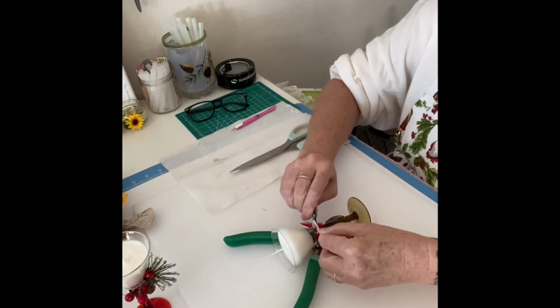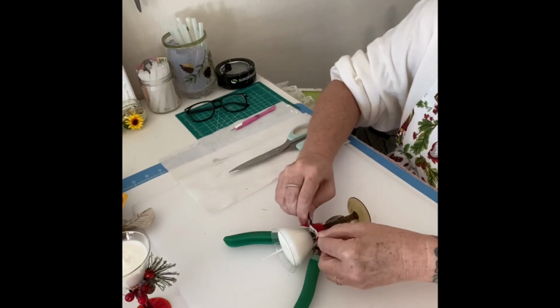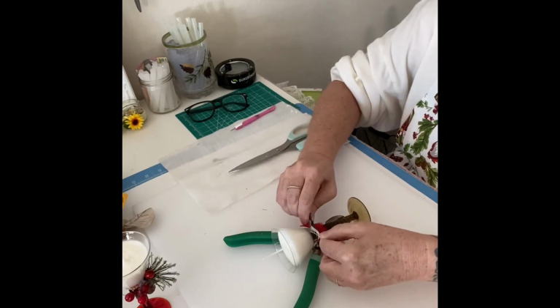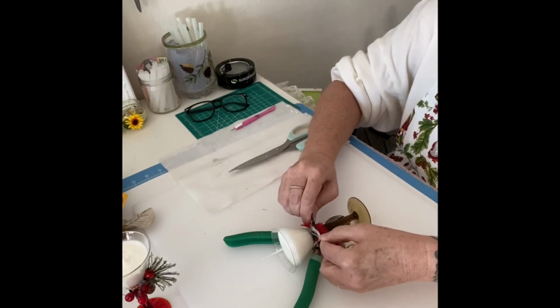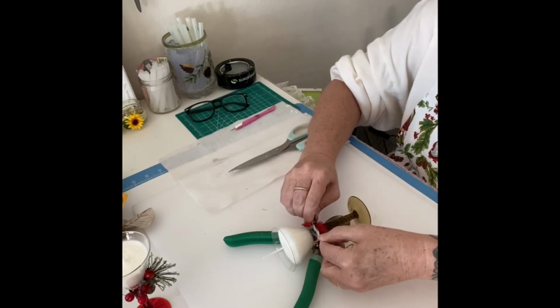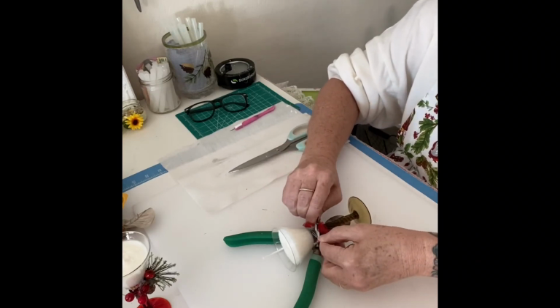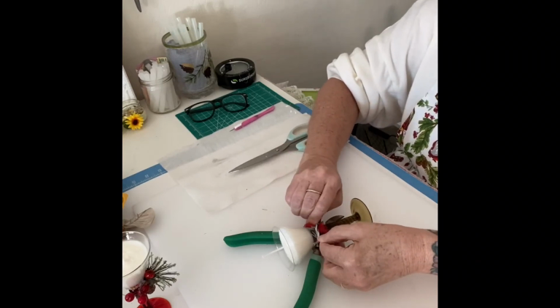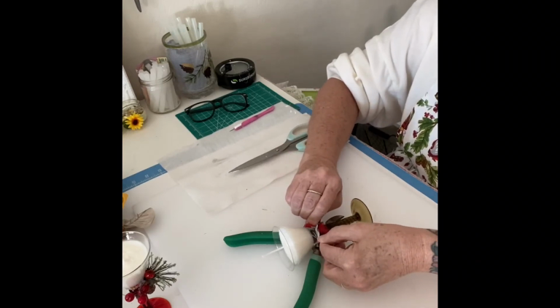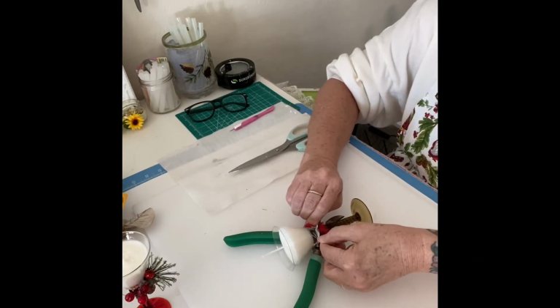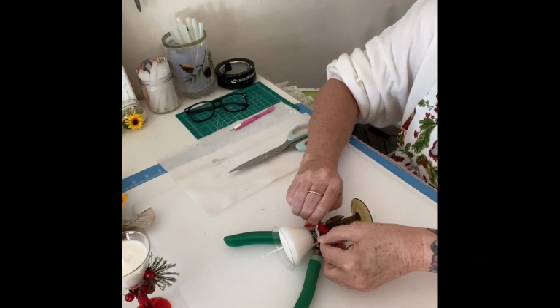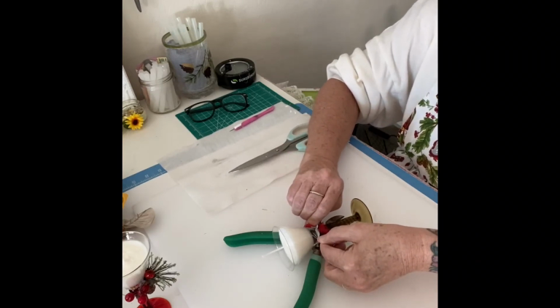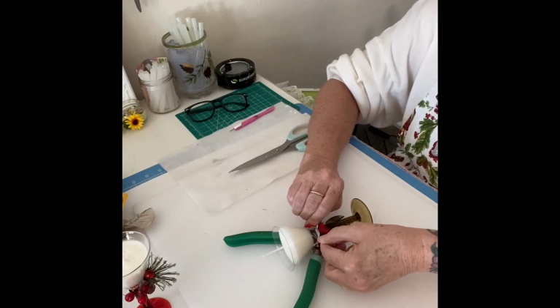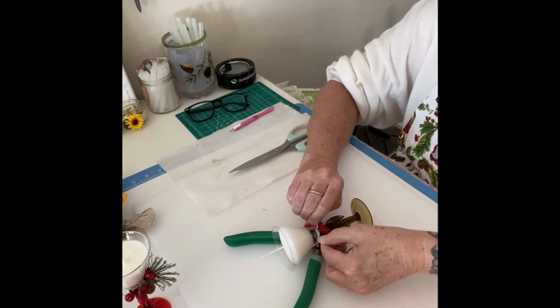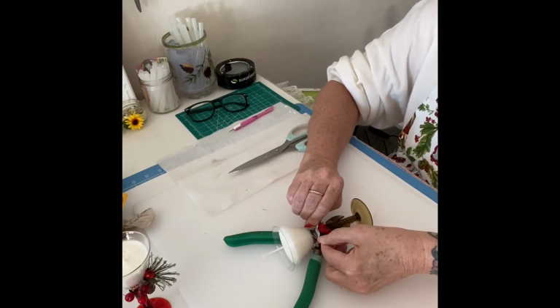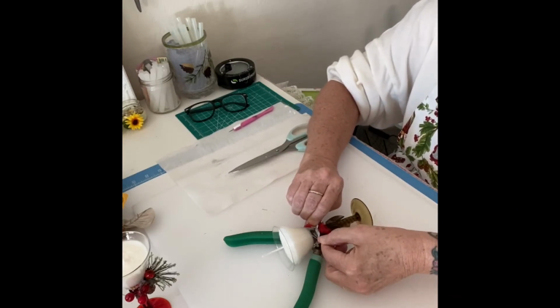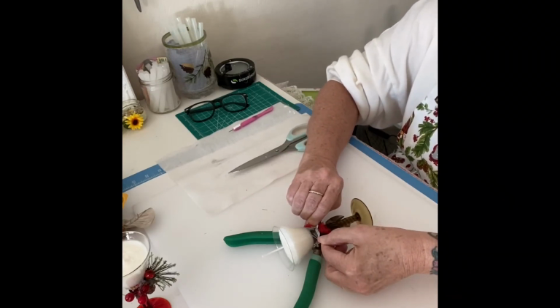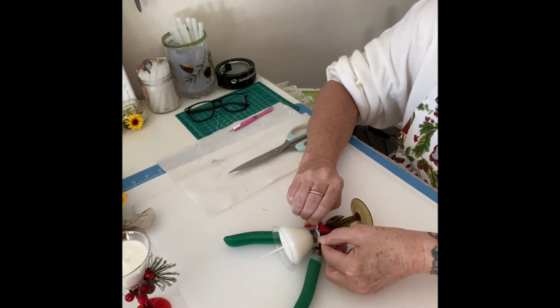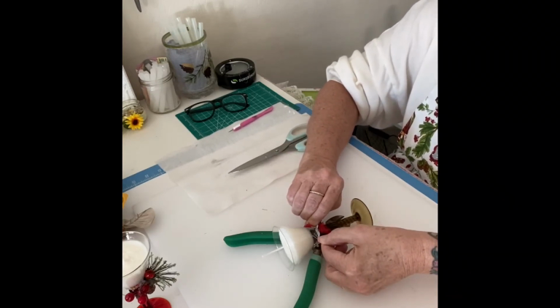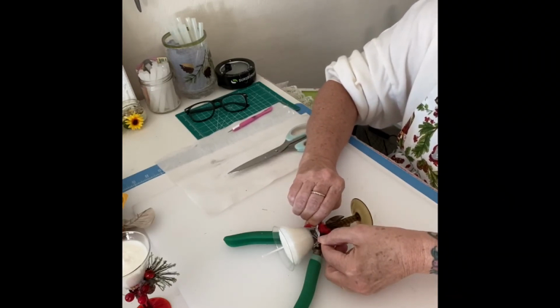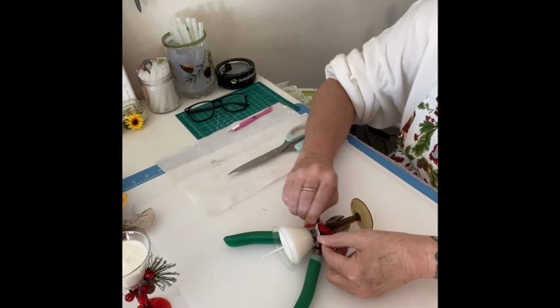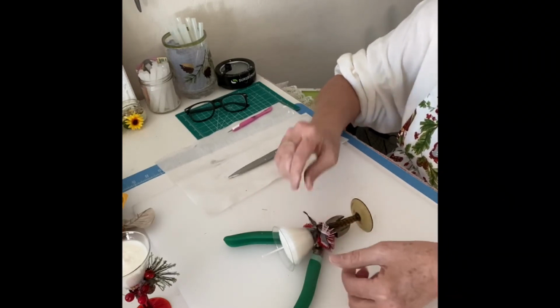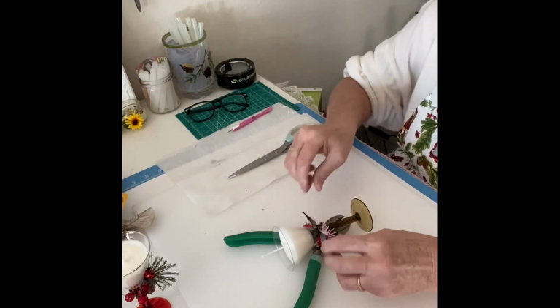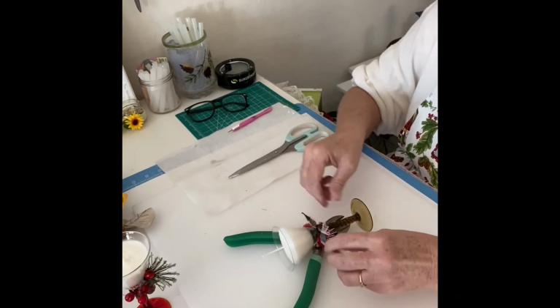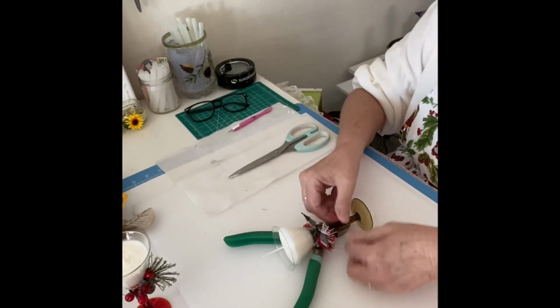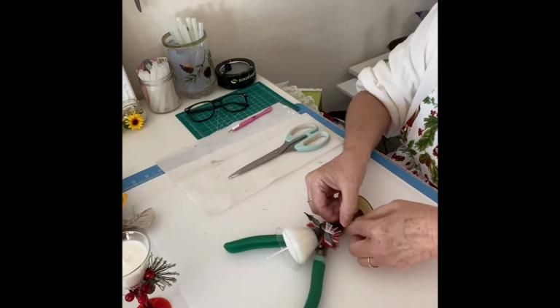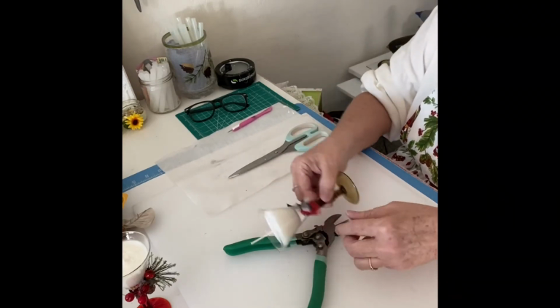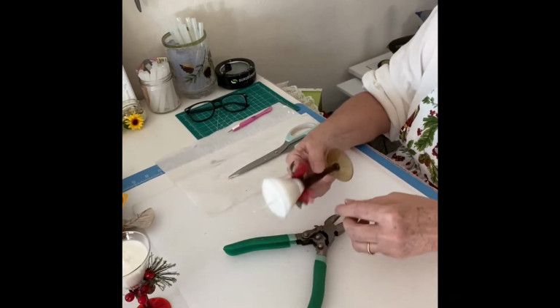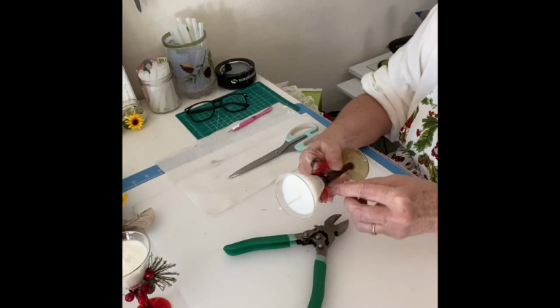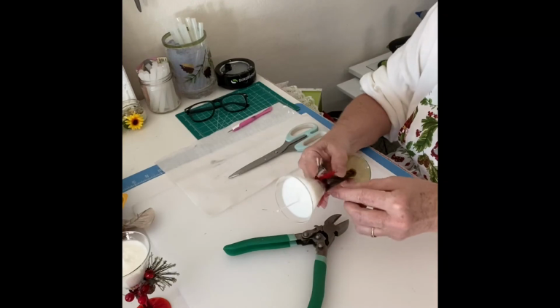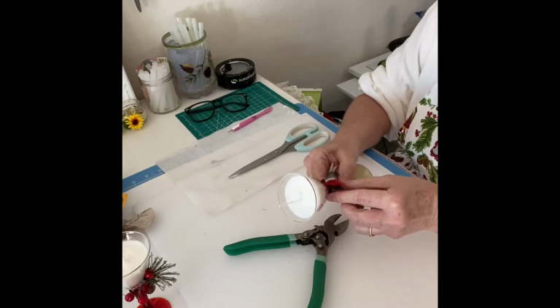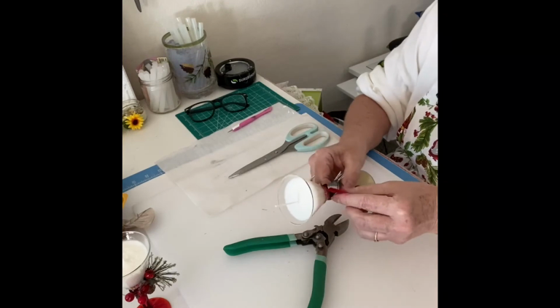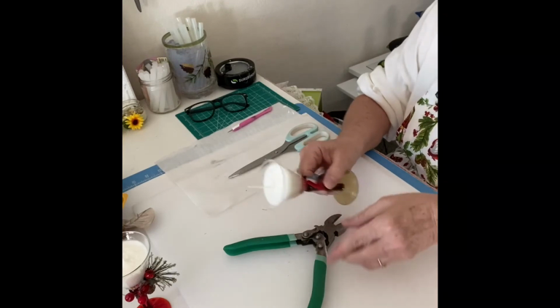Just have fun with it, be creative. And like I said, be careful not to burn your fingers.